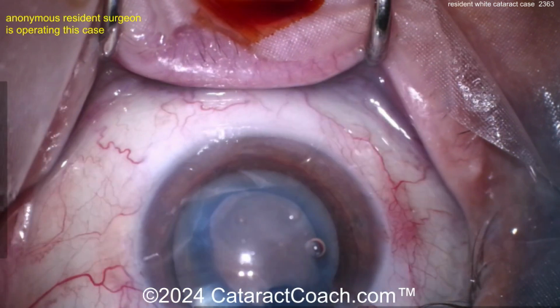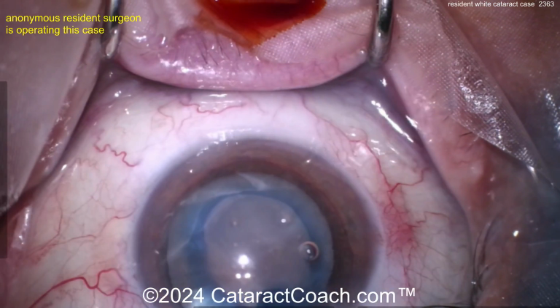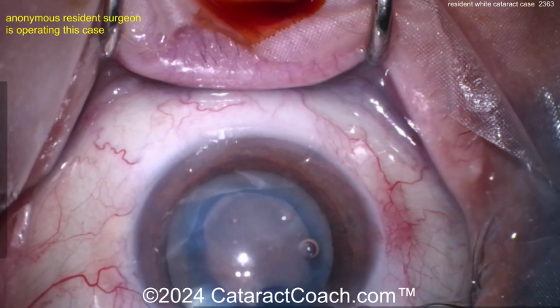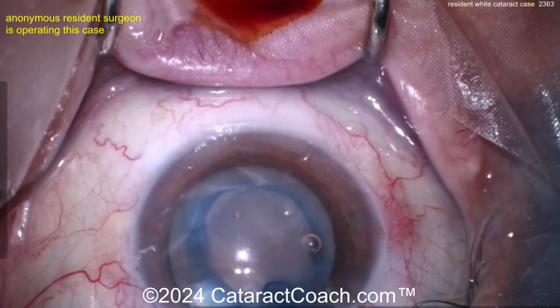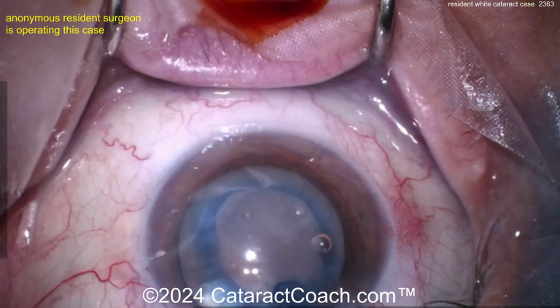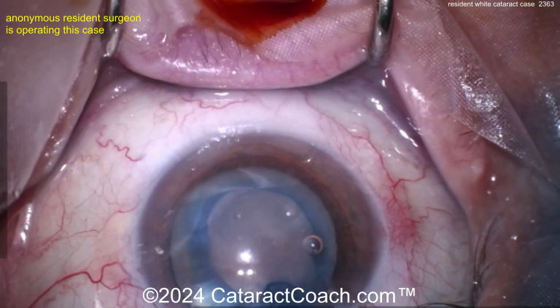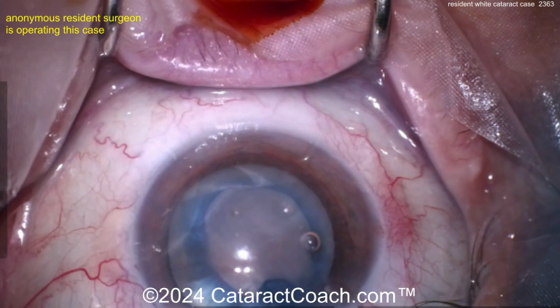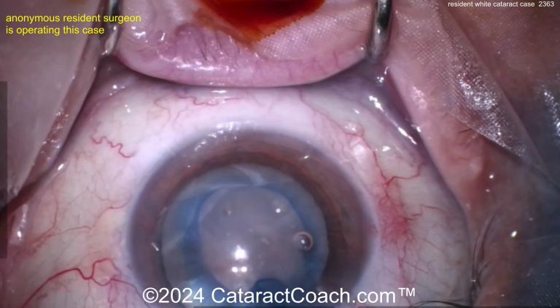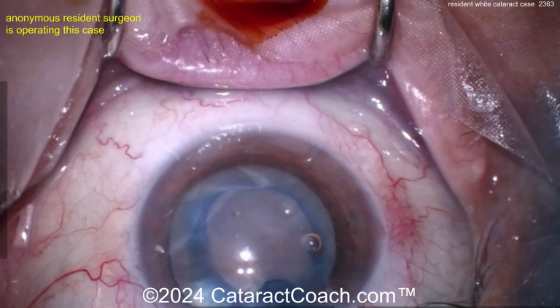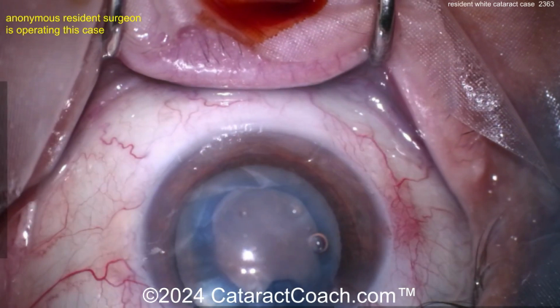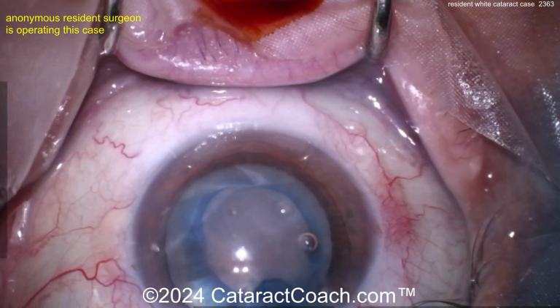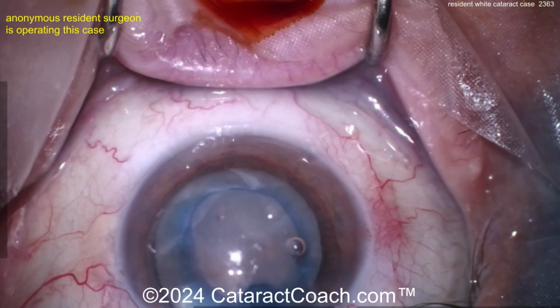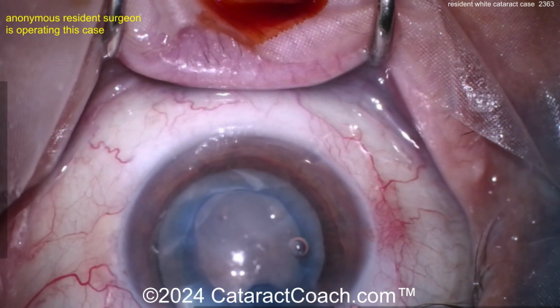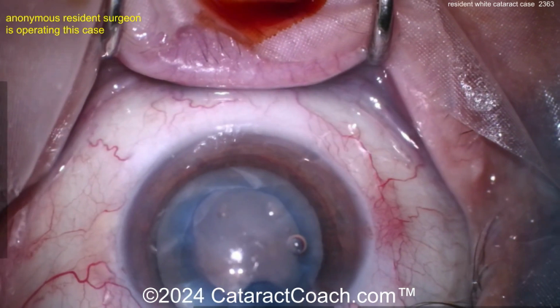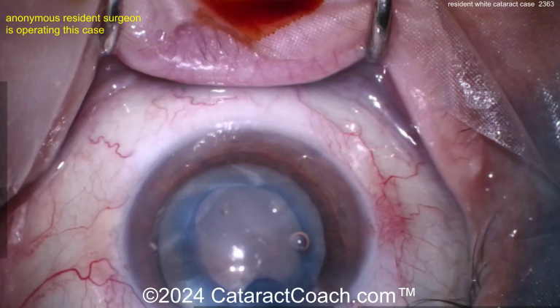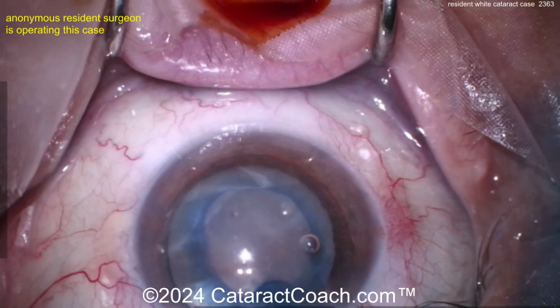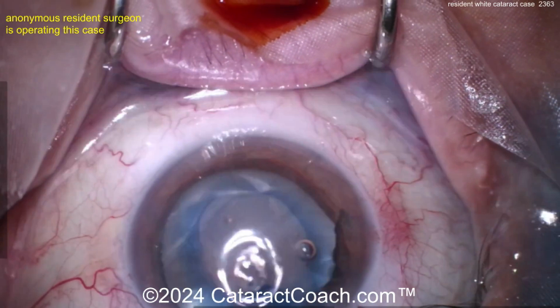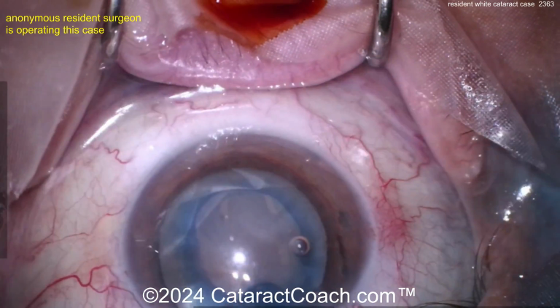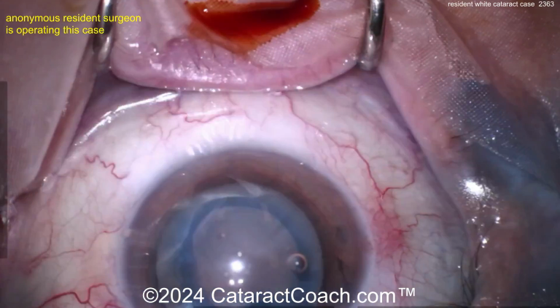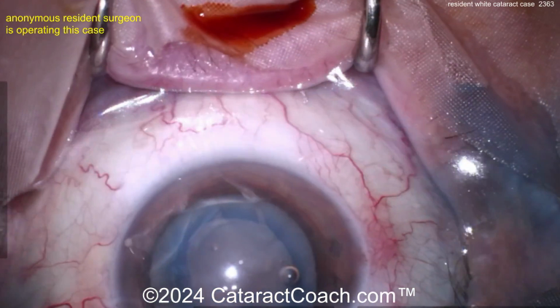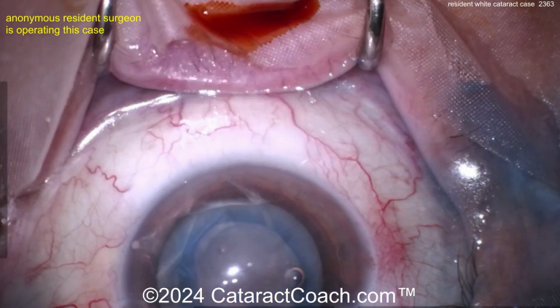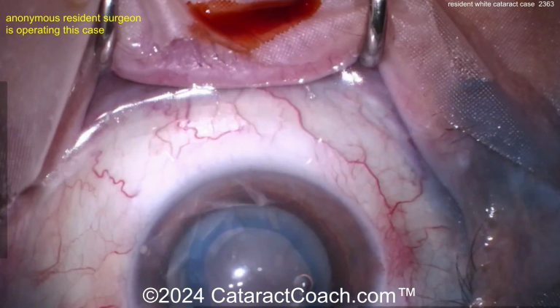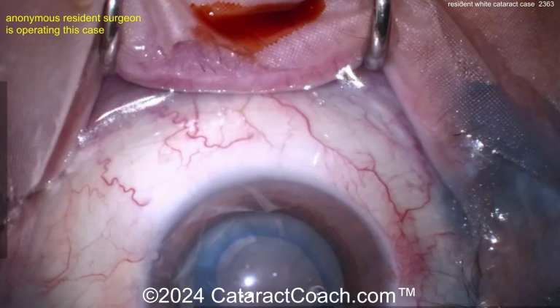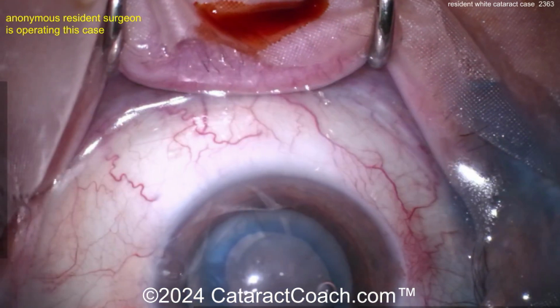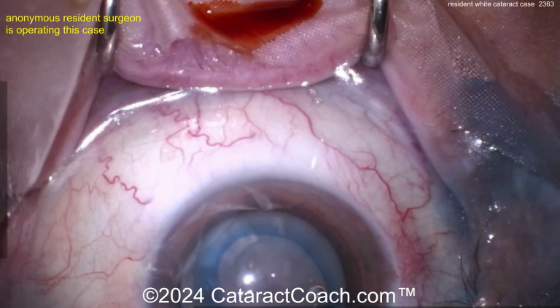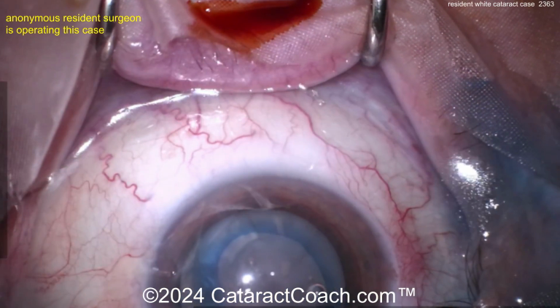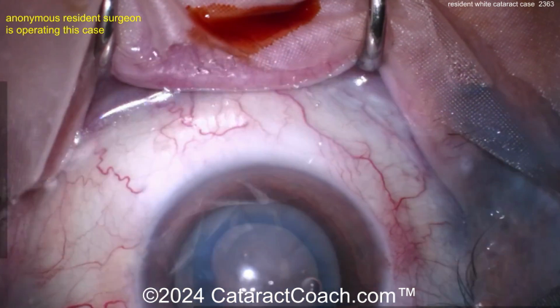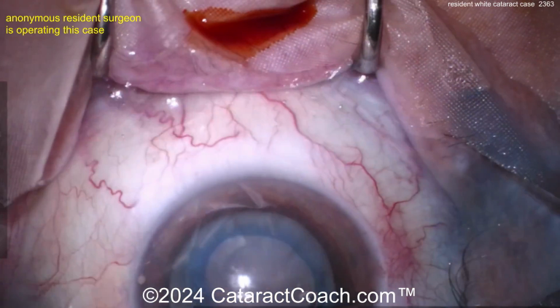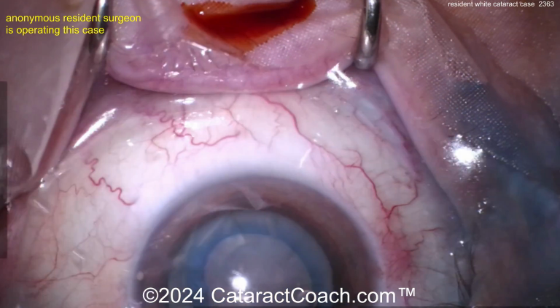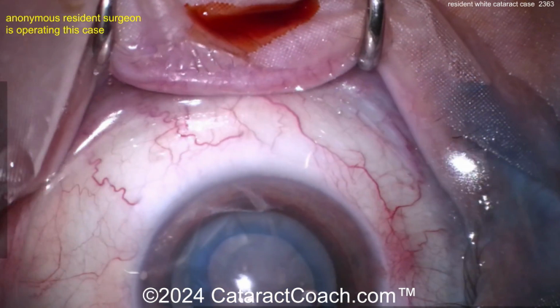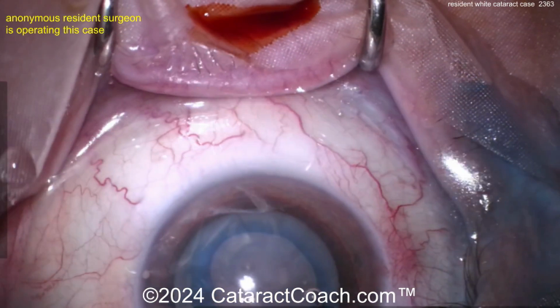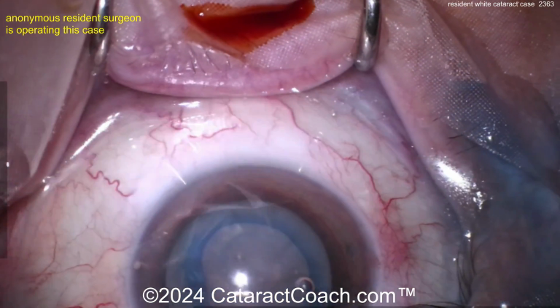Rexis is done and now it's time for nucleus removal. Let's see the technique here.